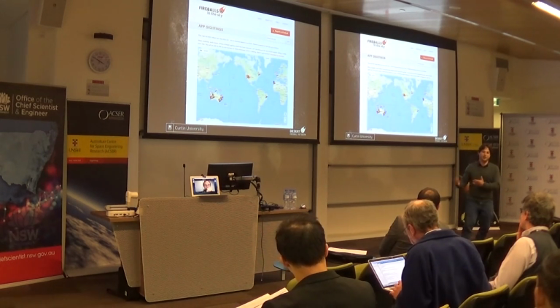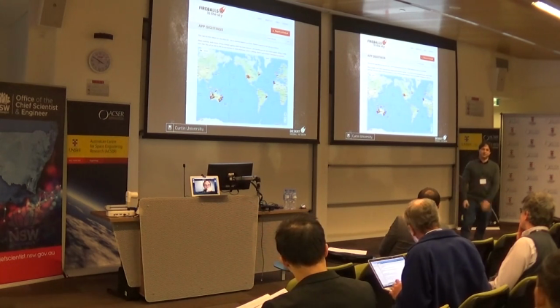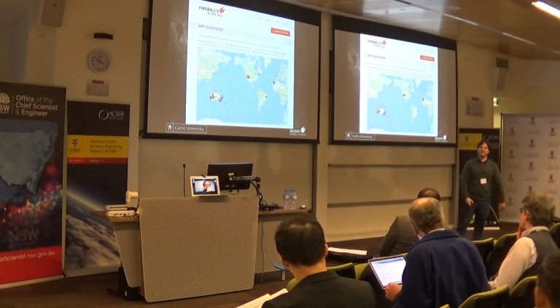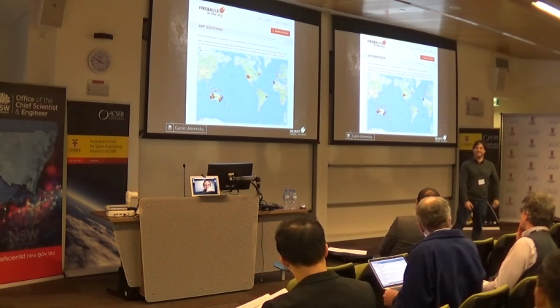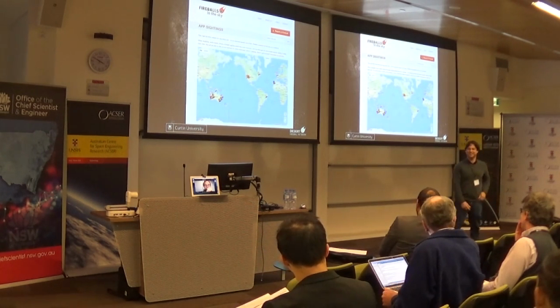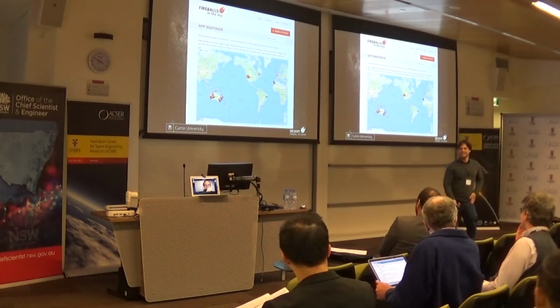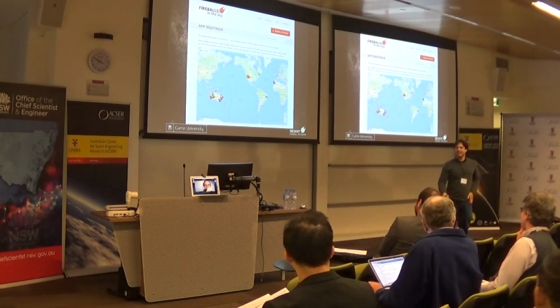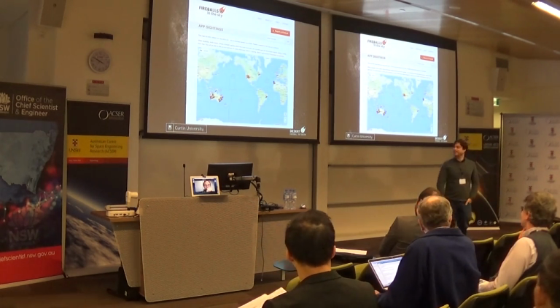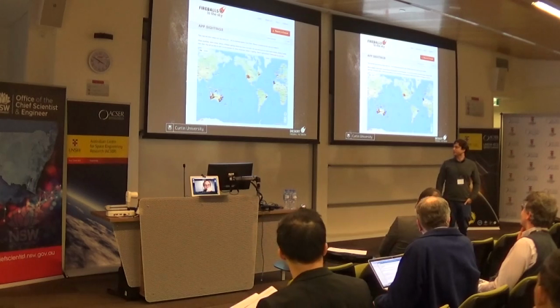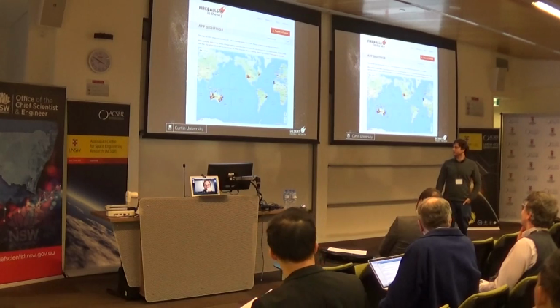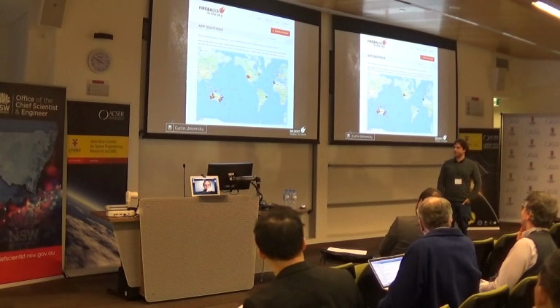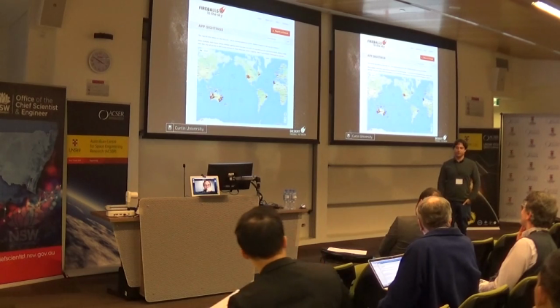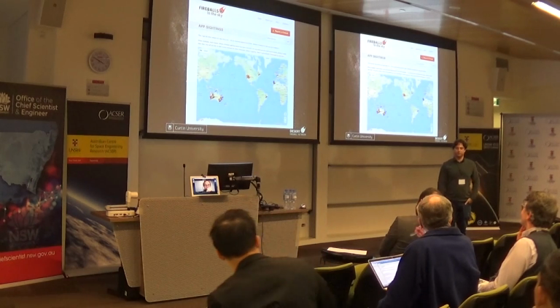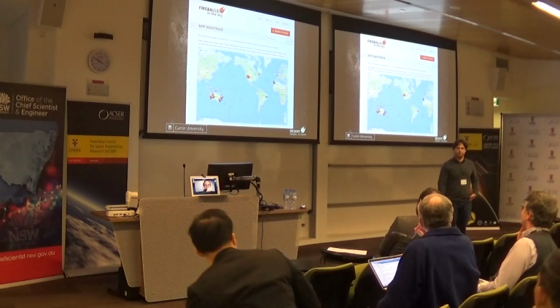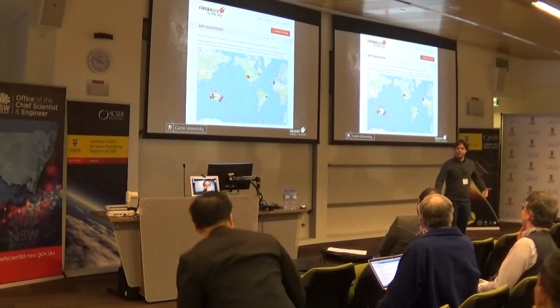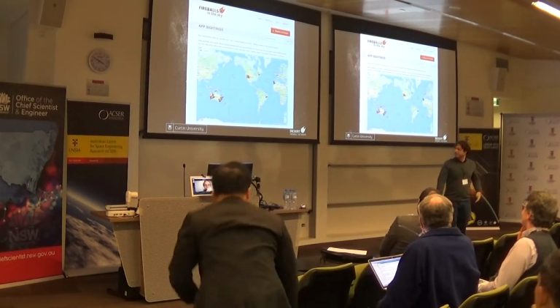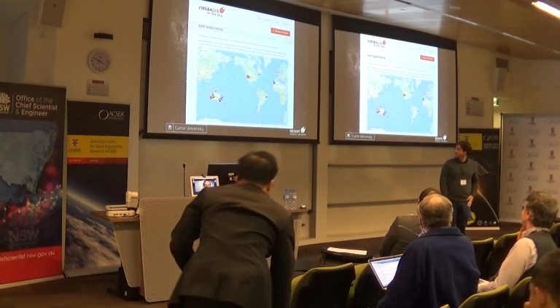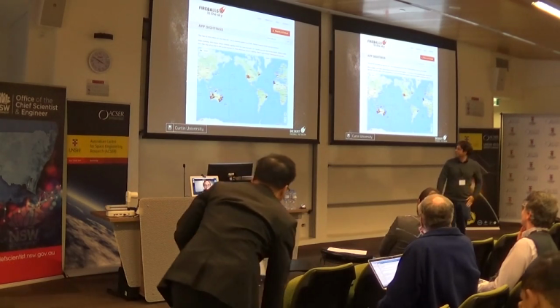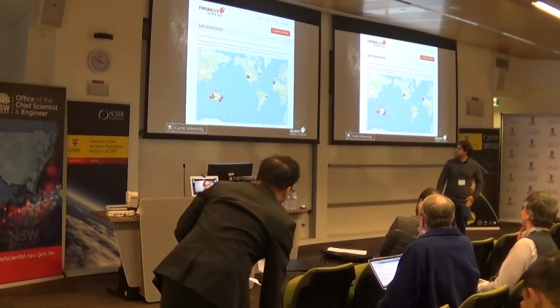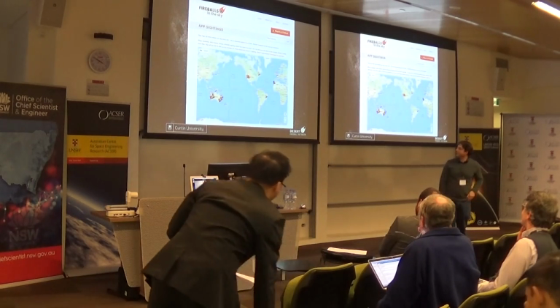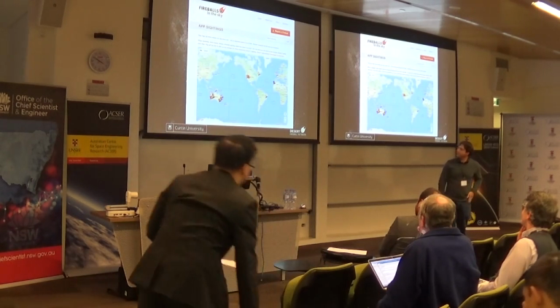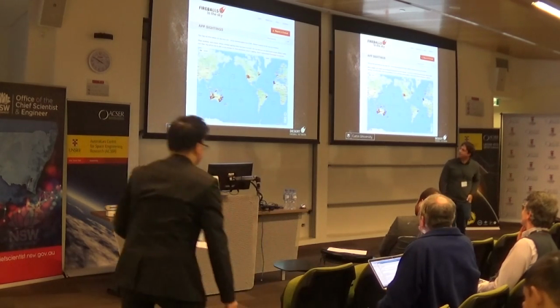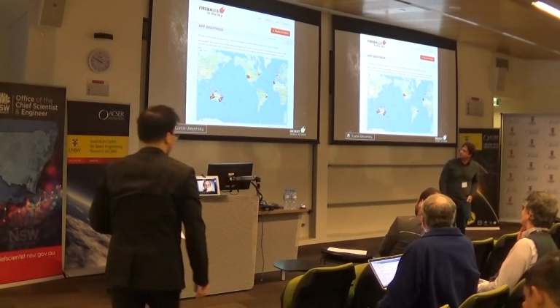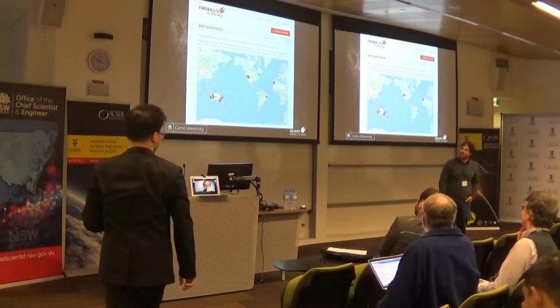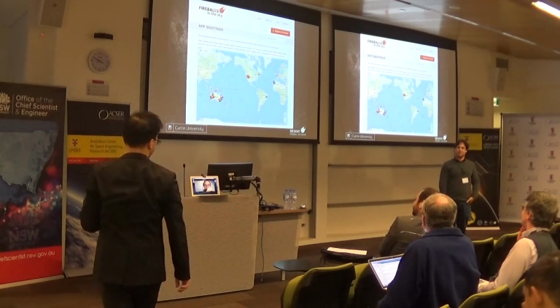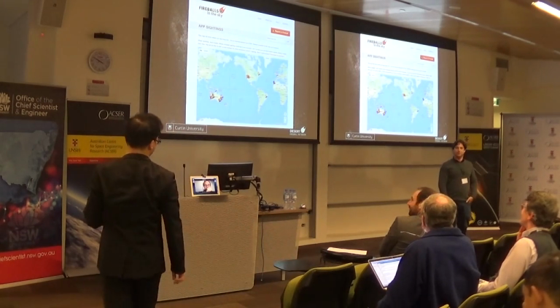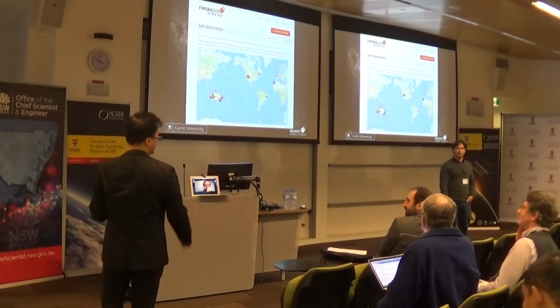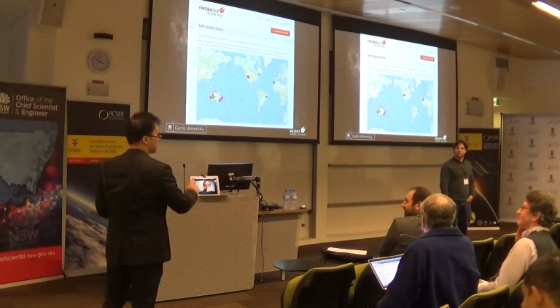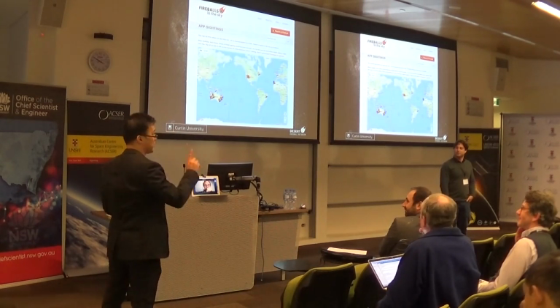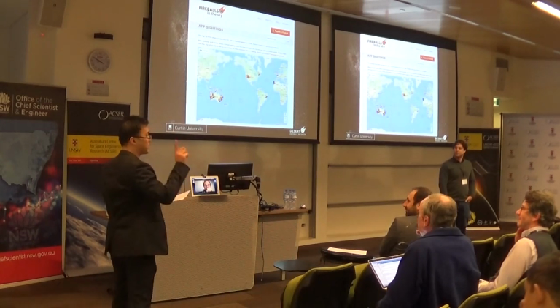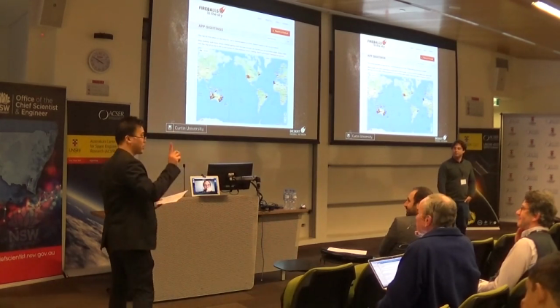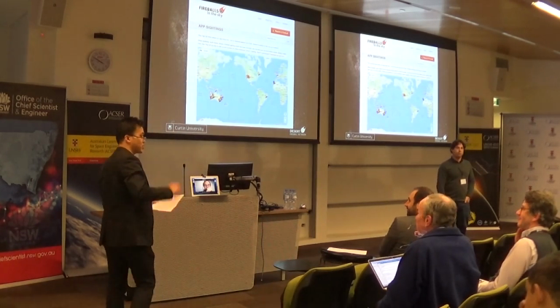Please use our app. That's all I've got - we've got time for one question.